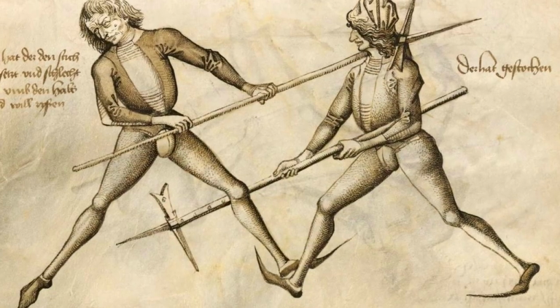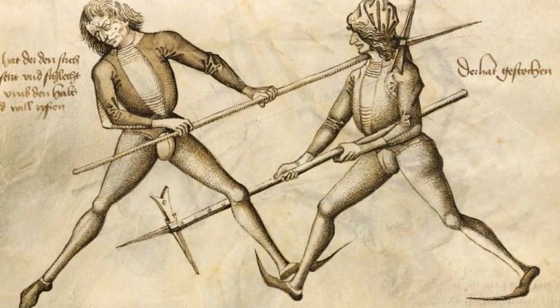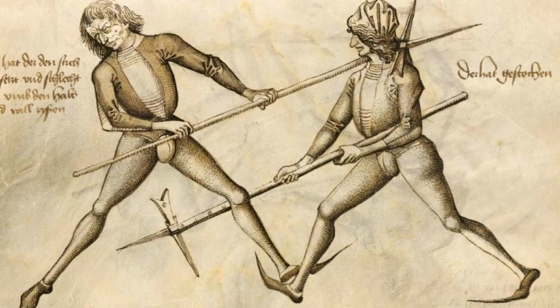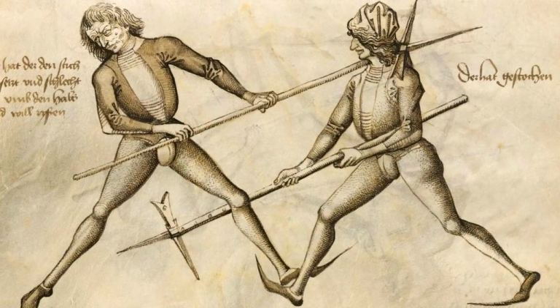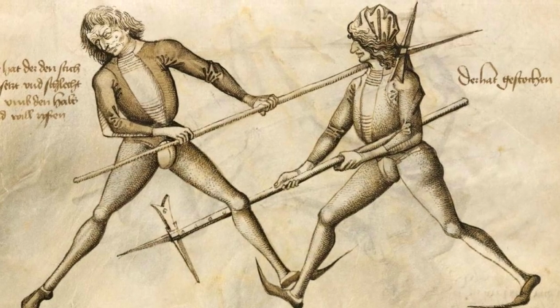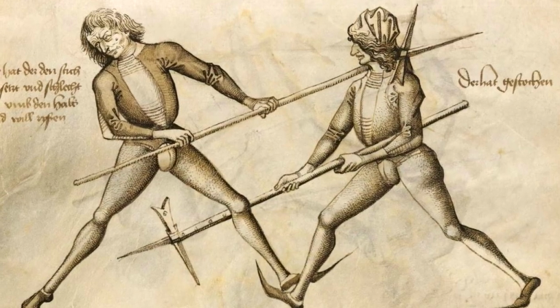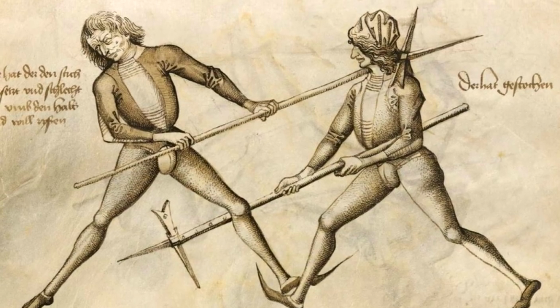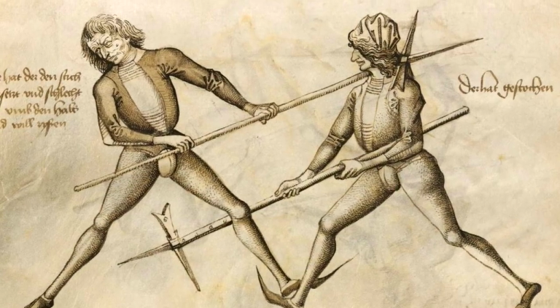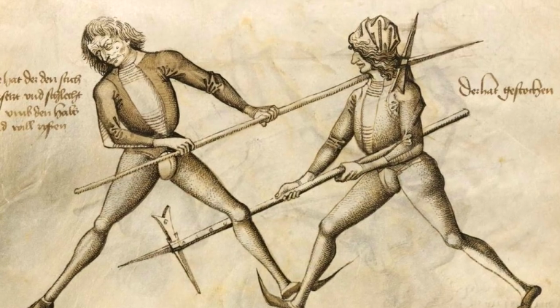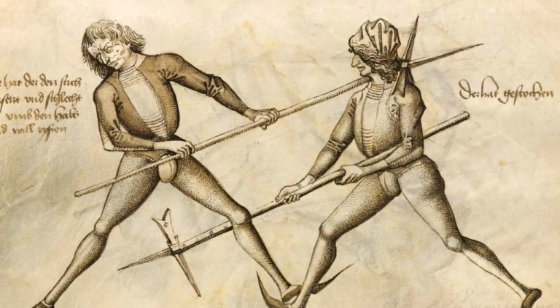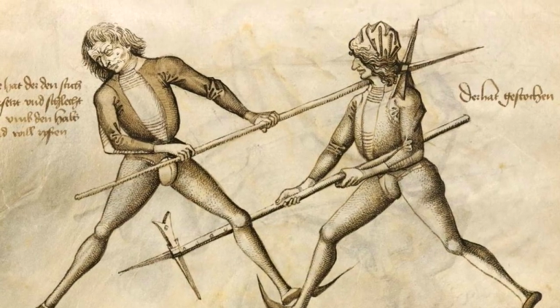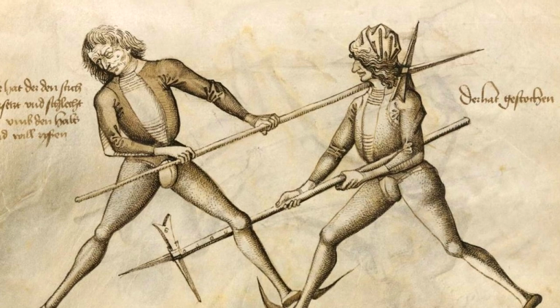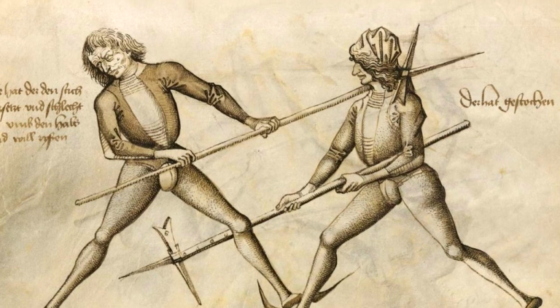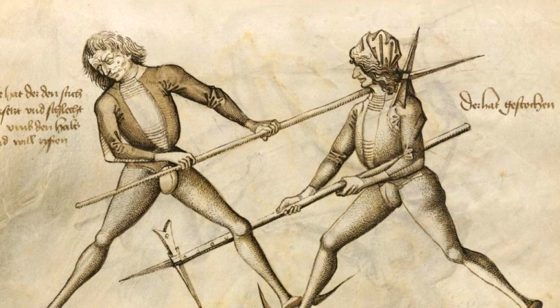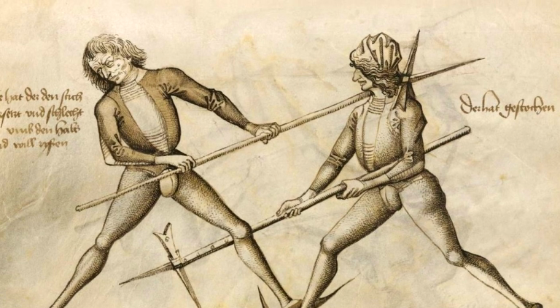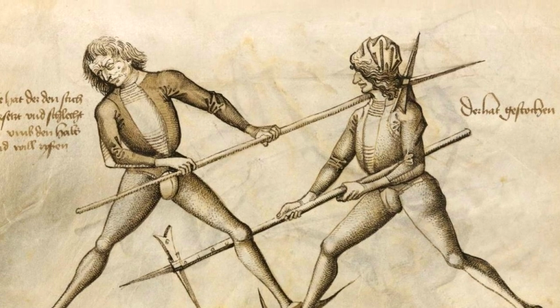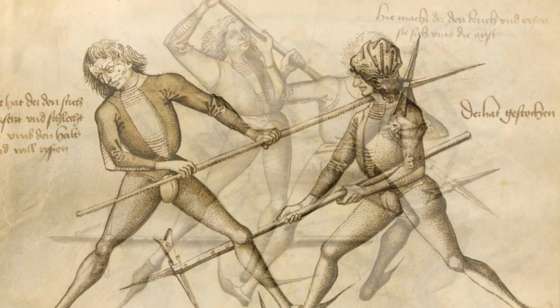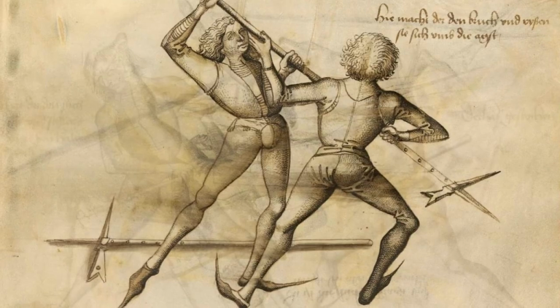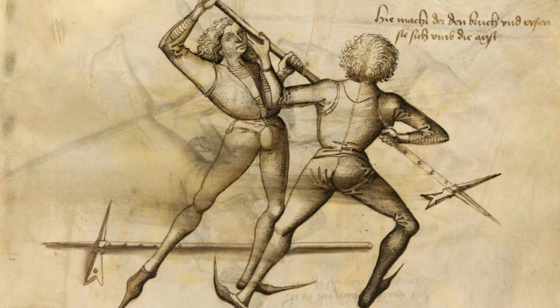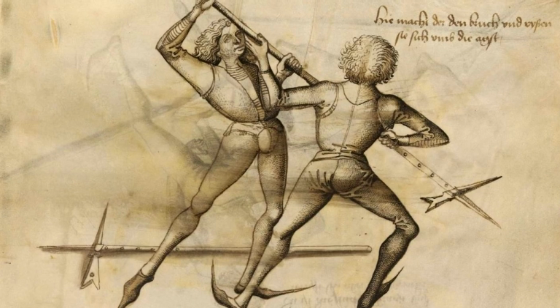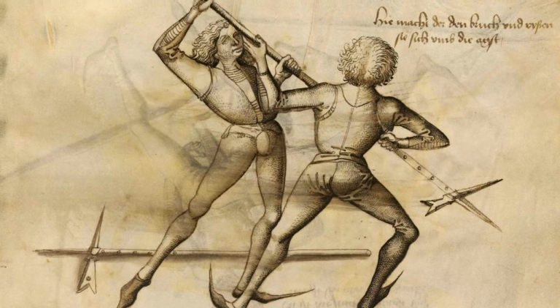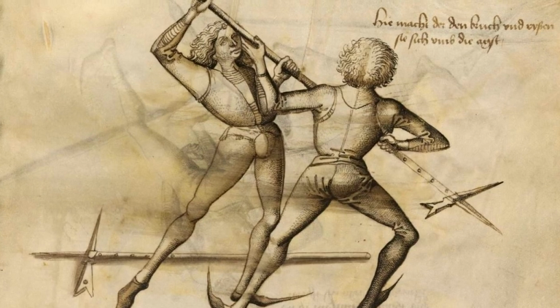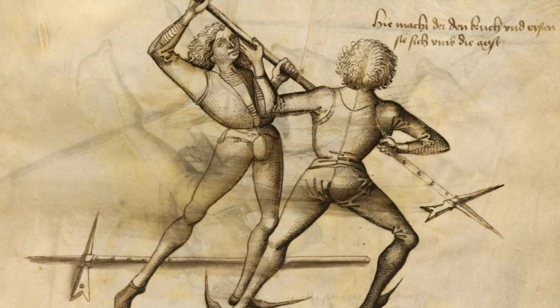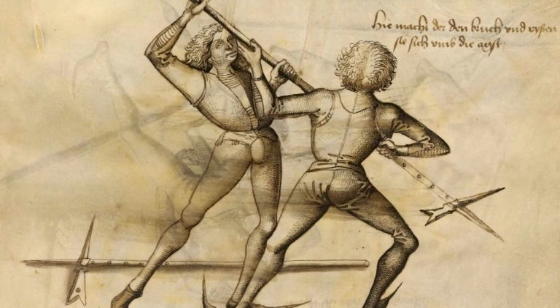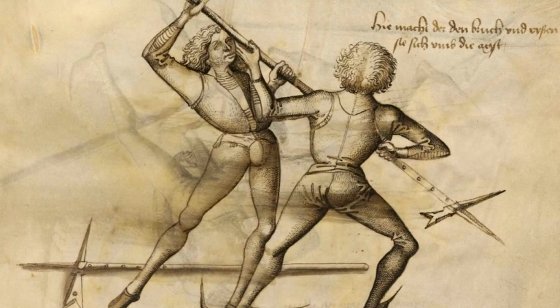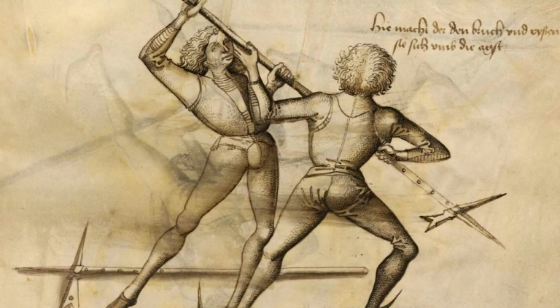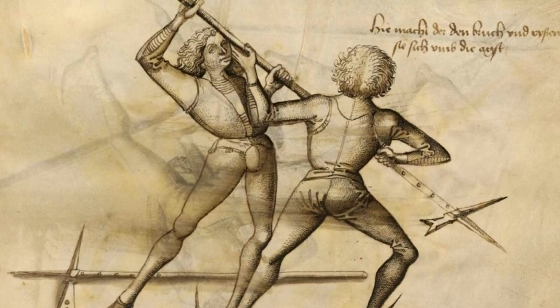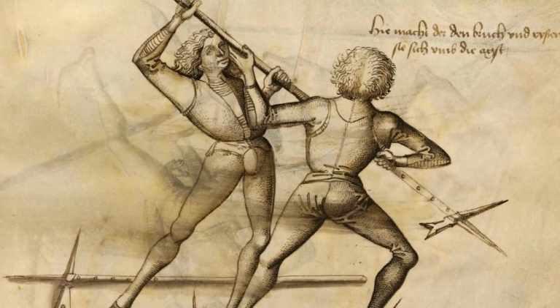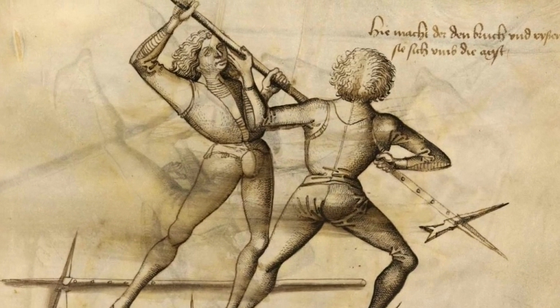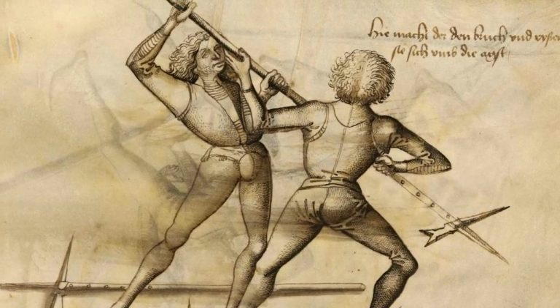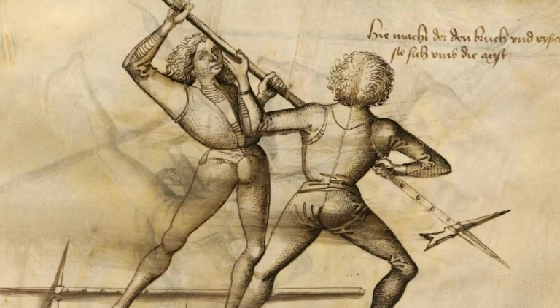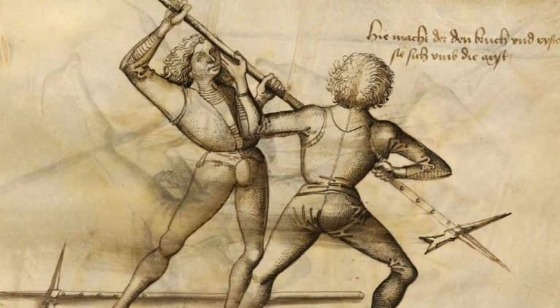Tollifer's next play again looks at a neck hook, but this time on how to counter it, followed by a counter to that counter.